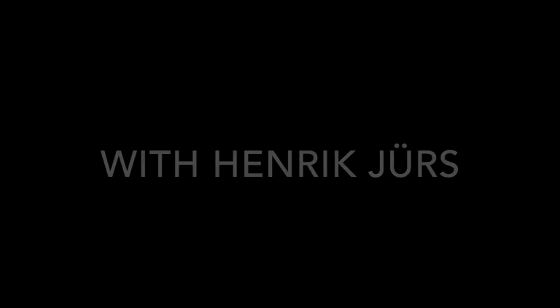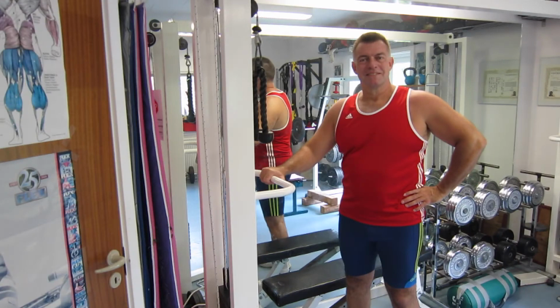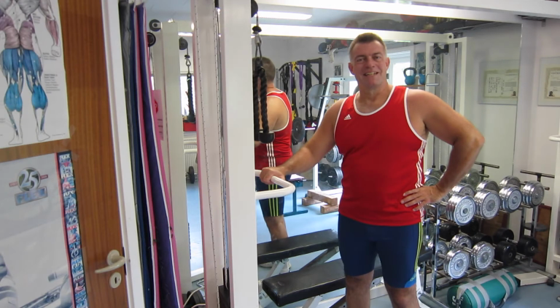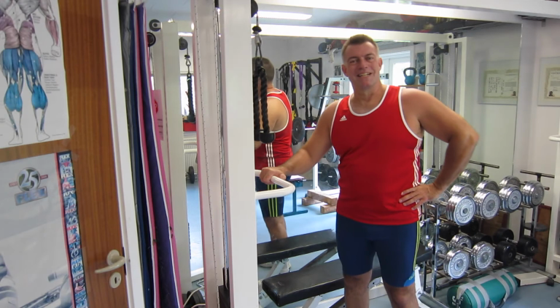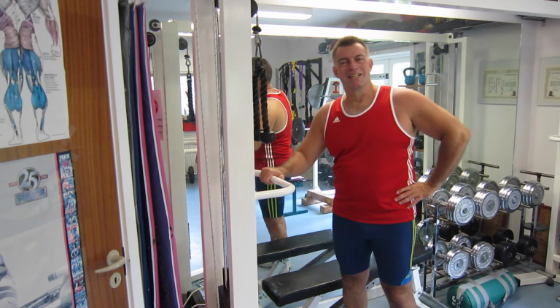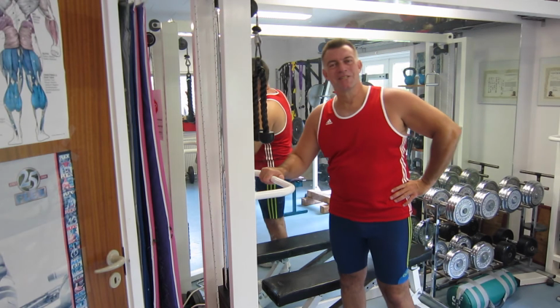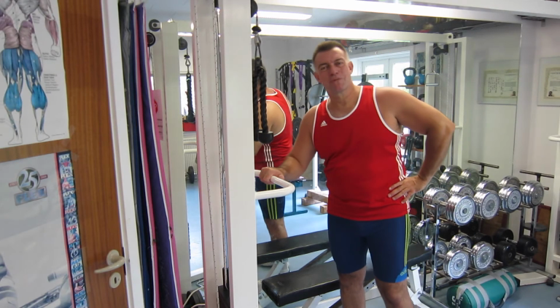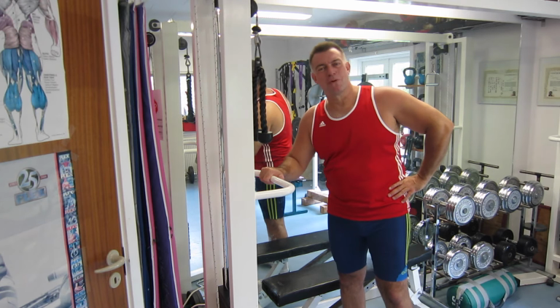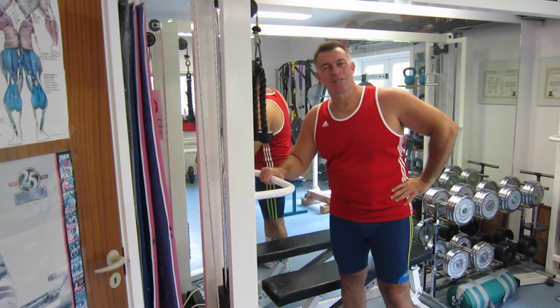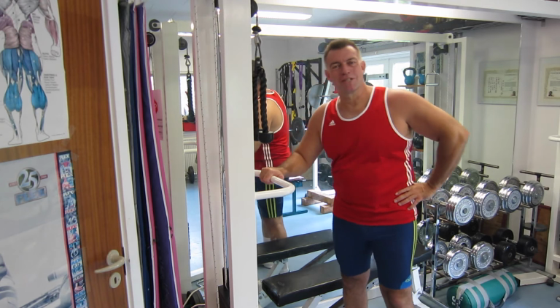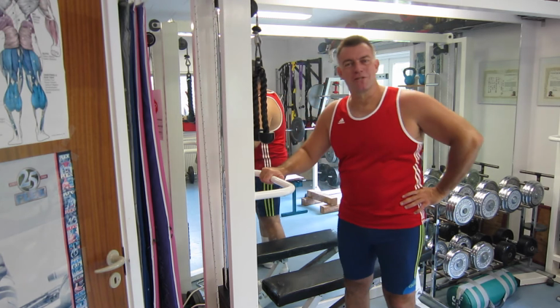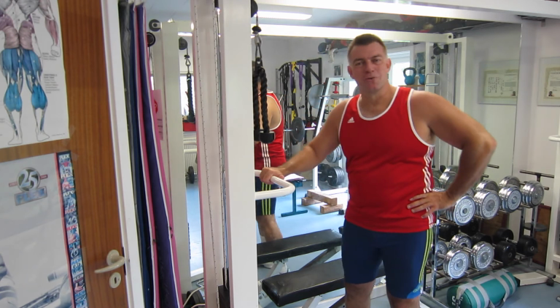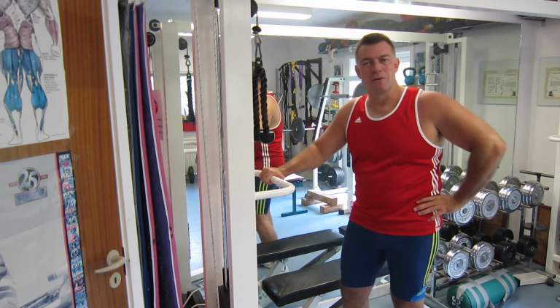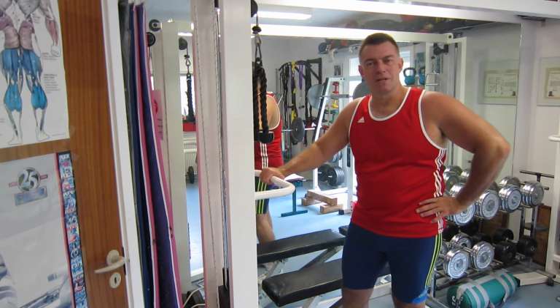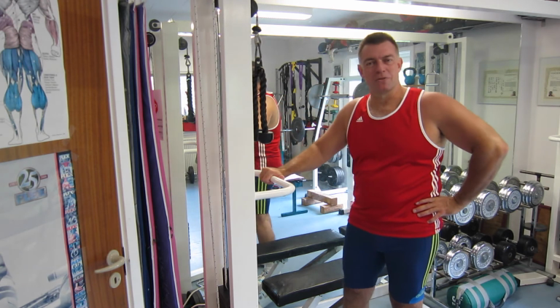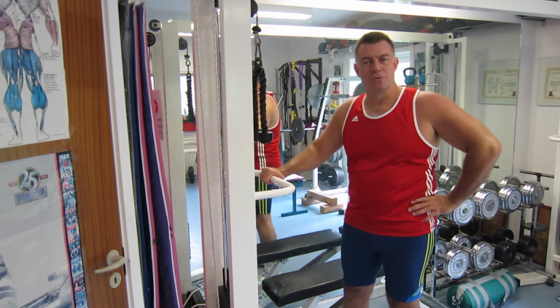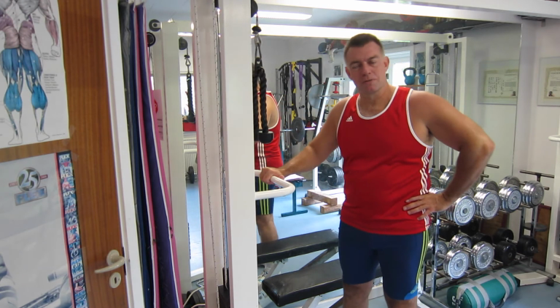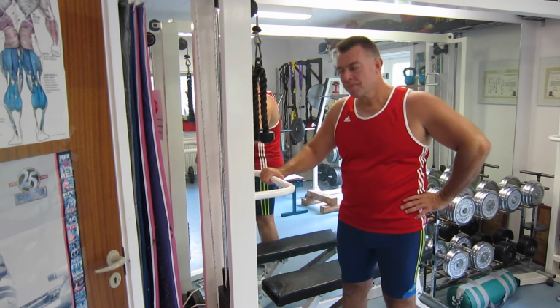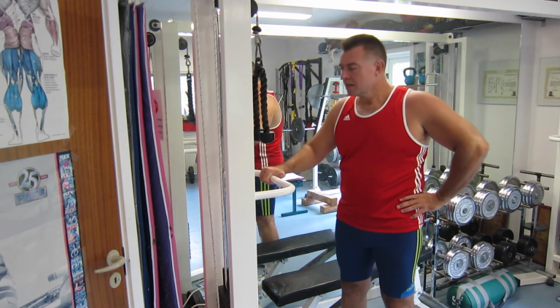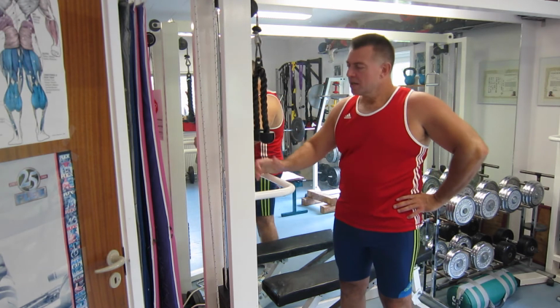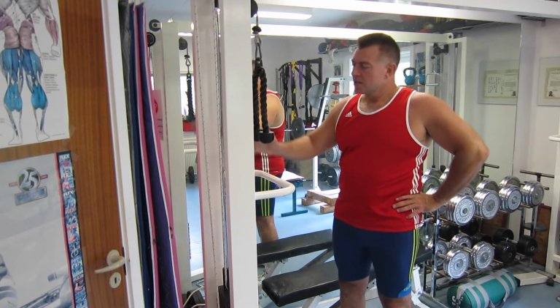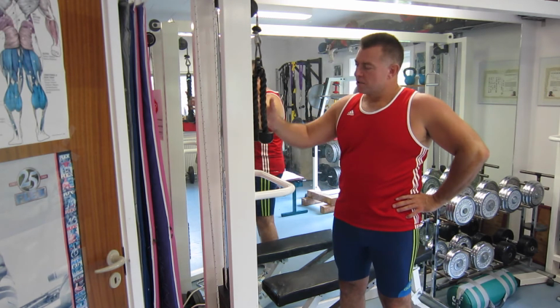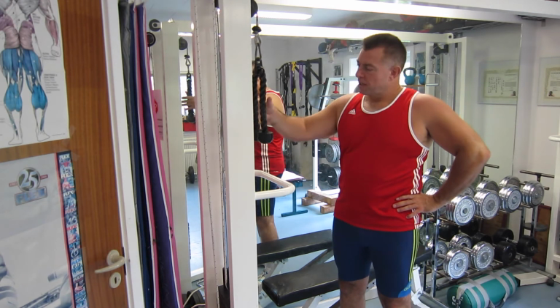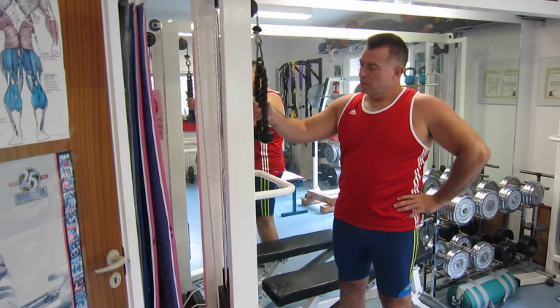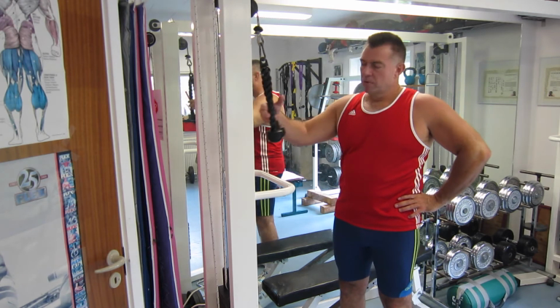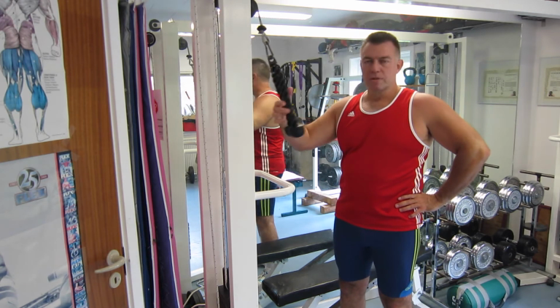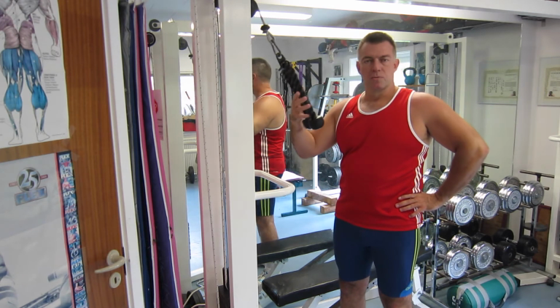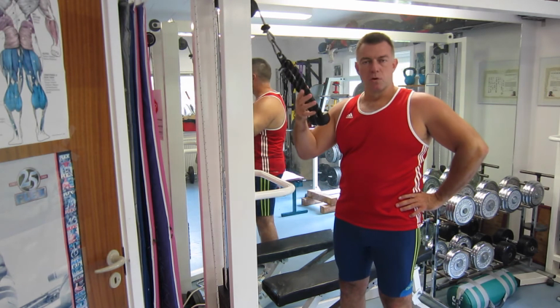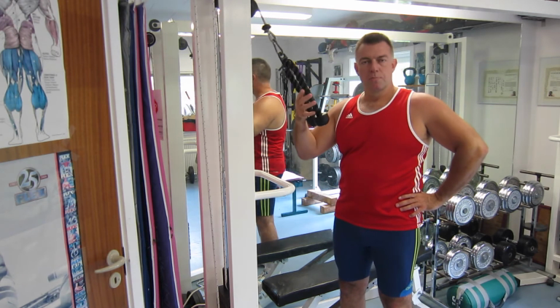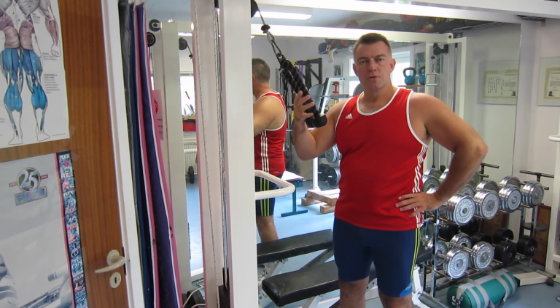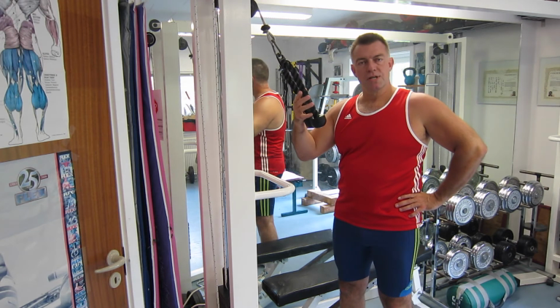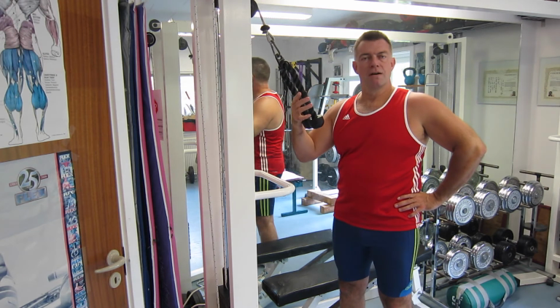Hi, this is Born62, I'm Henrik Yus. Today we will look at the rope pushdown.